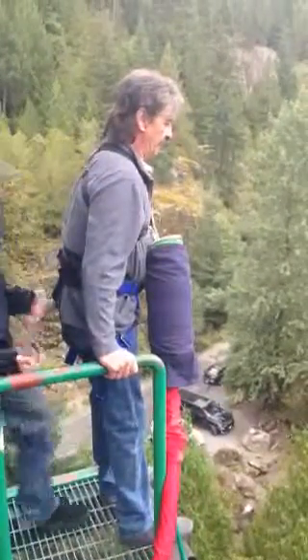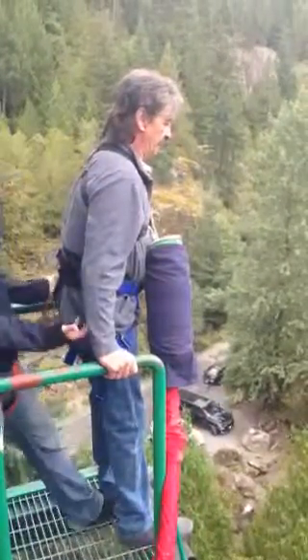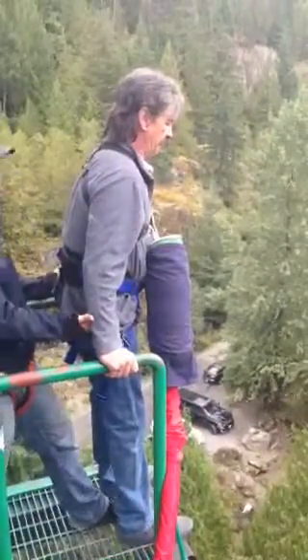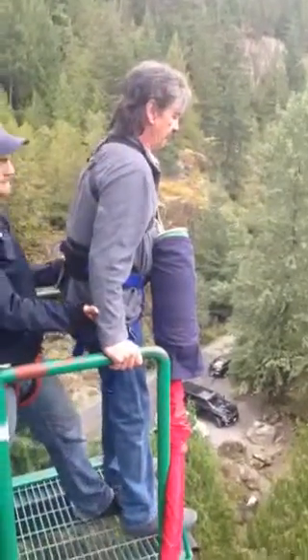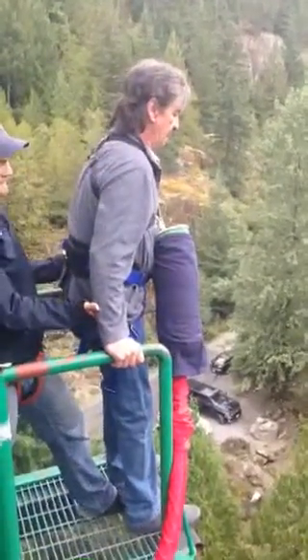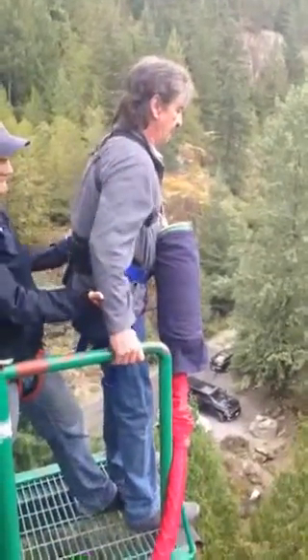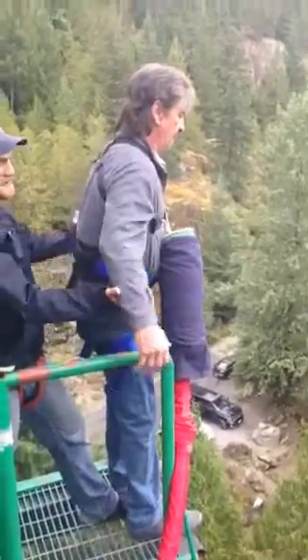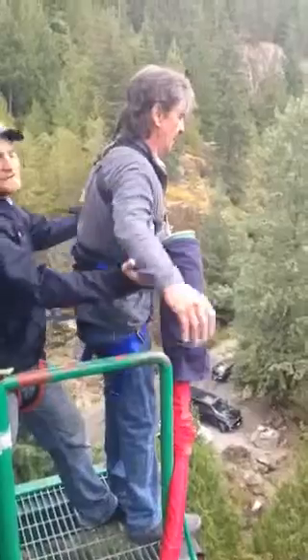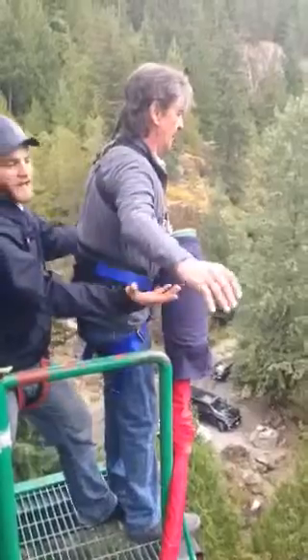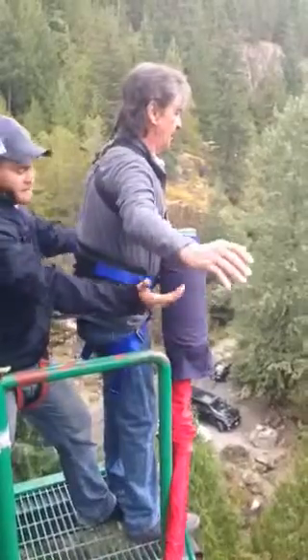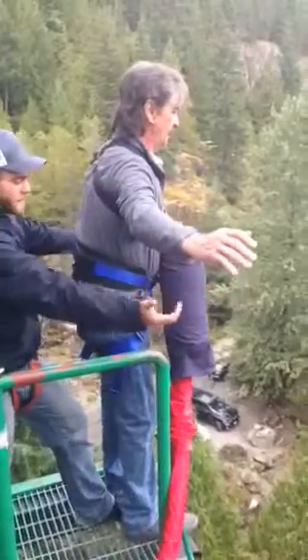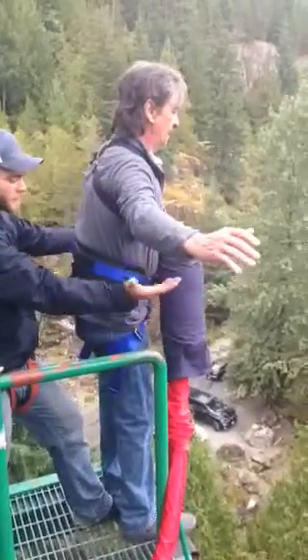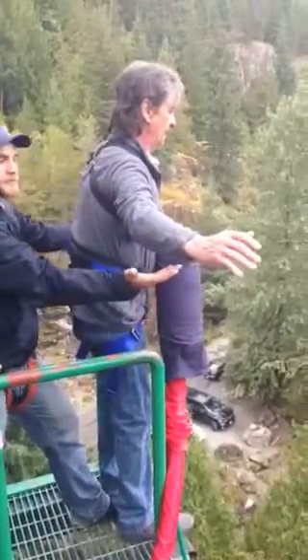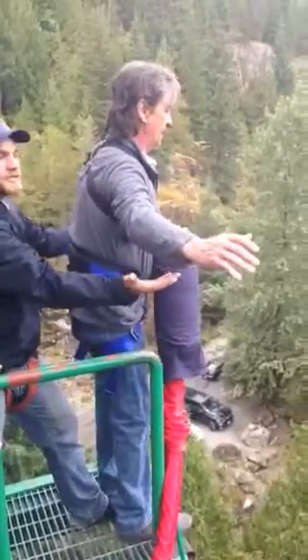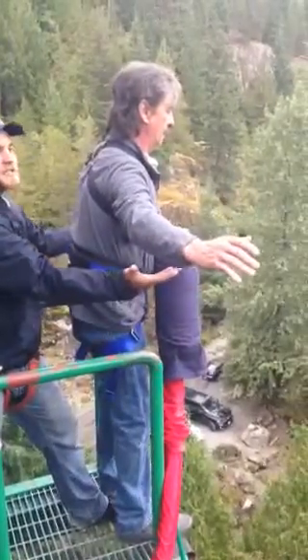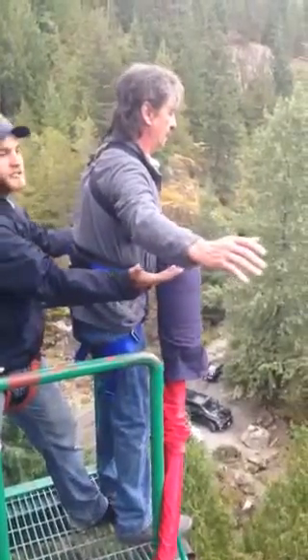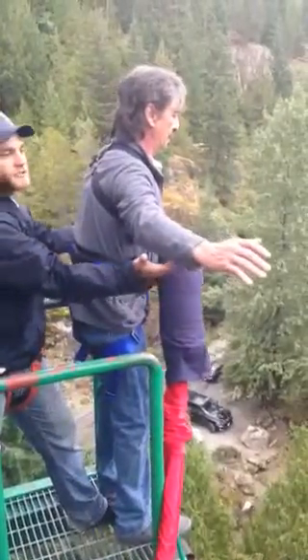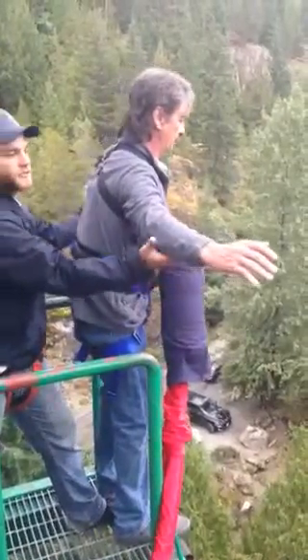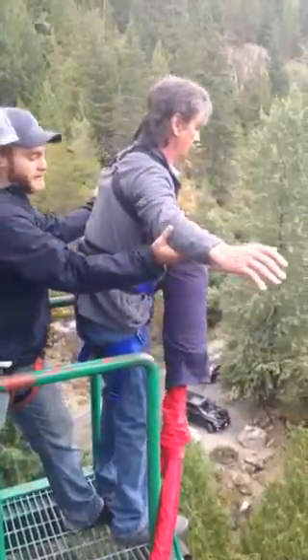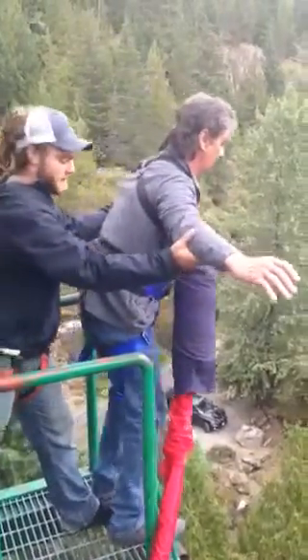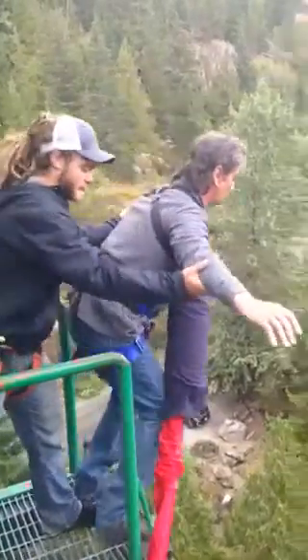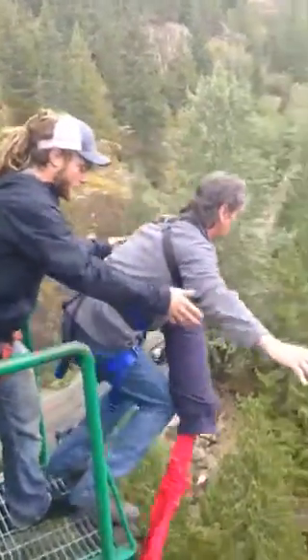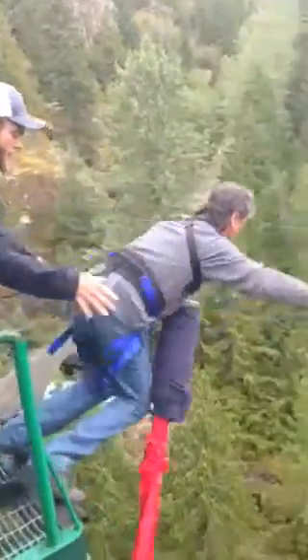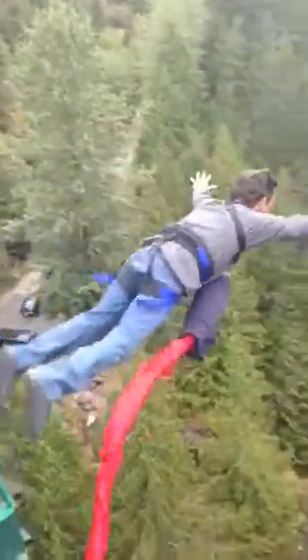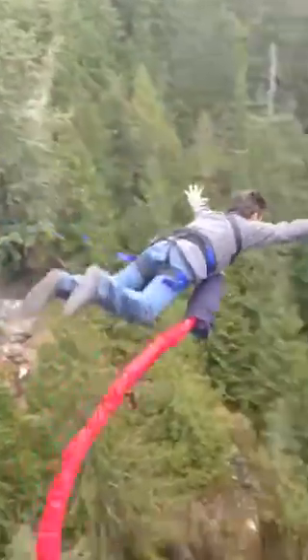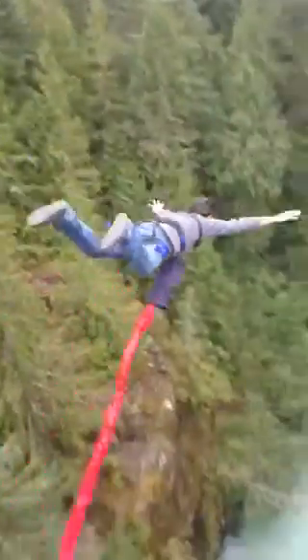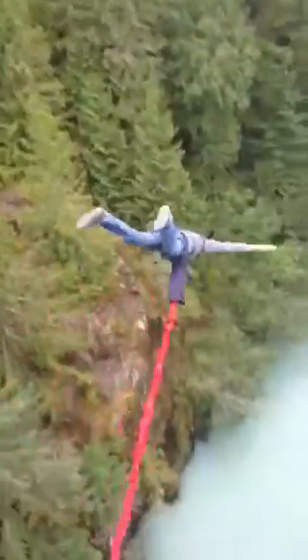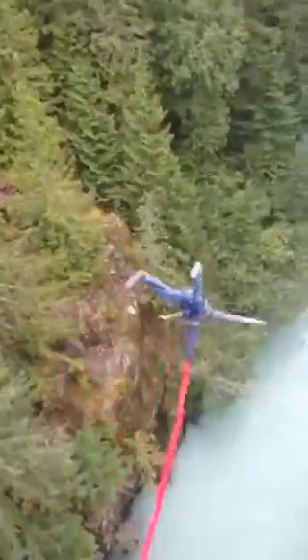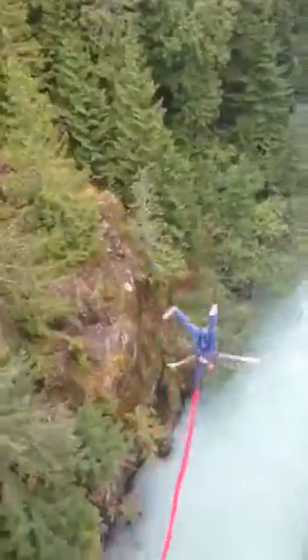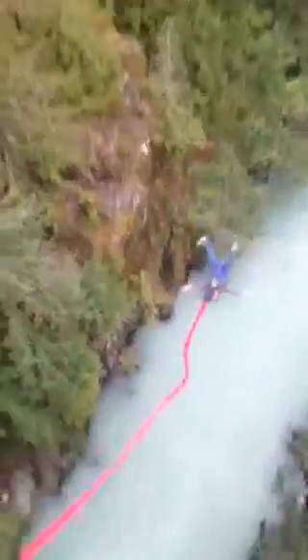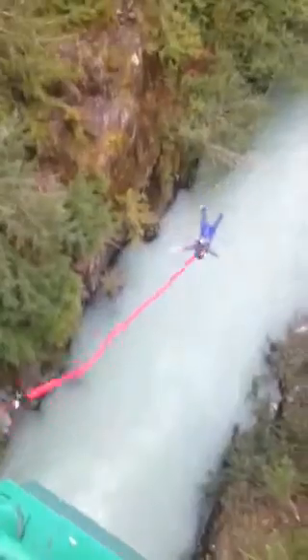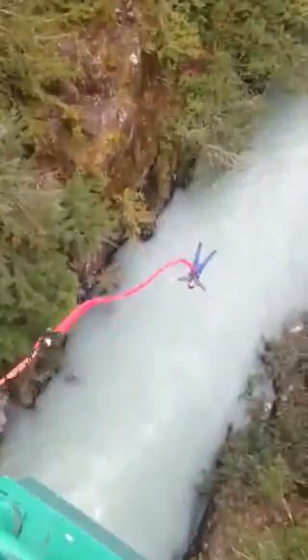Here we go. Hands up. Five, four, three, two, one. Oh, fuck.